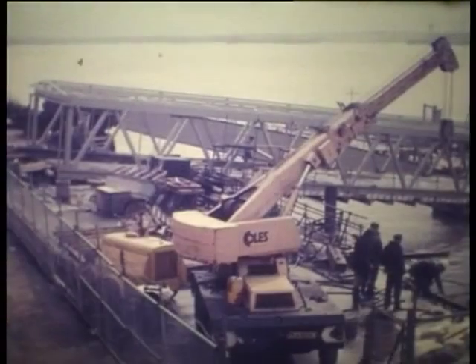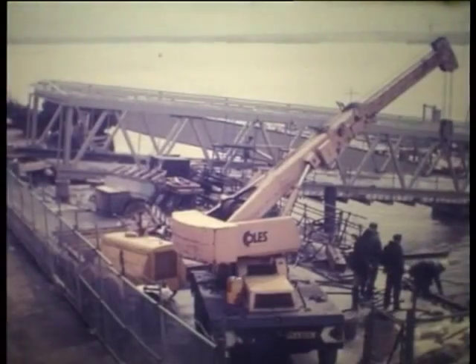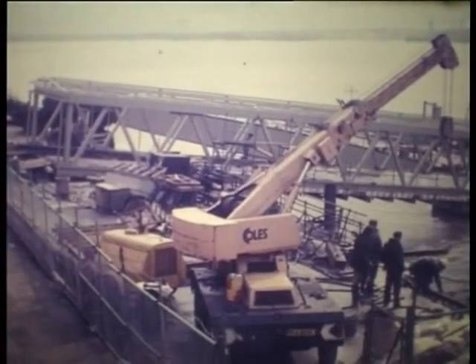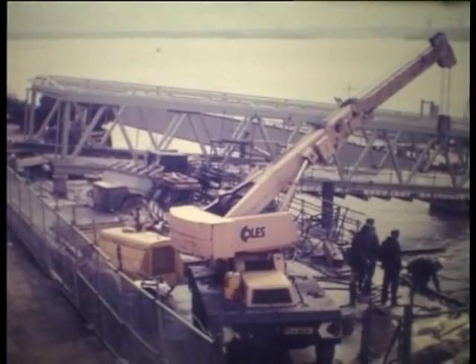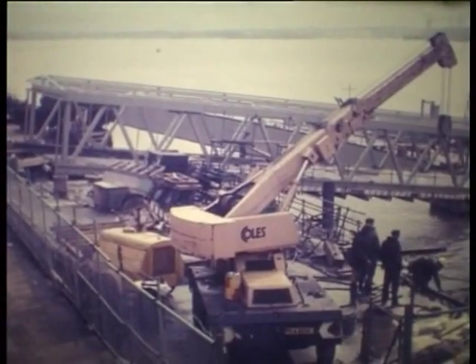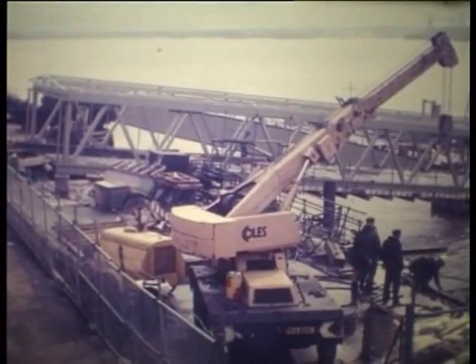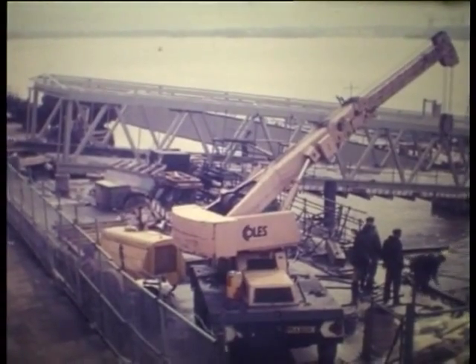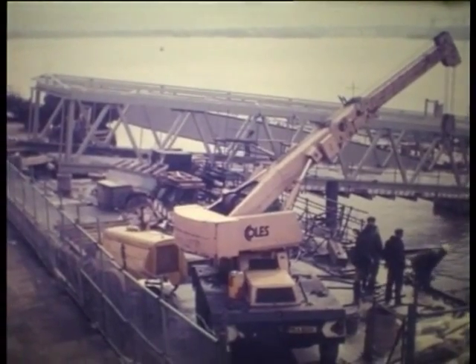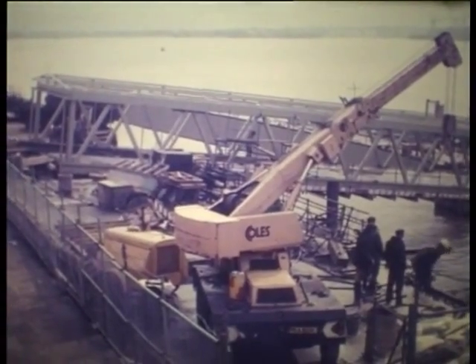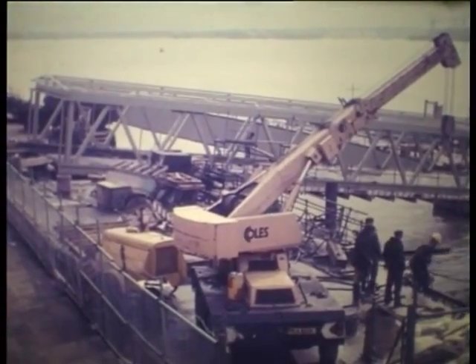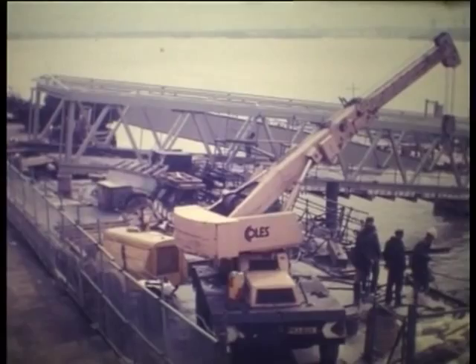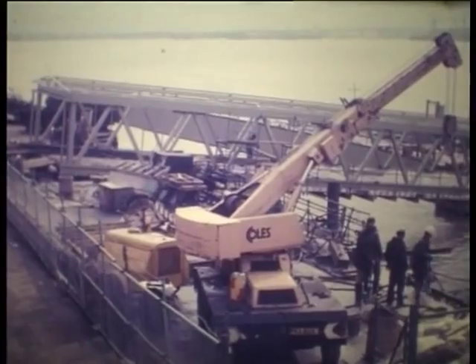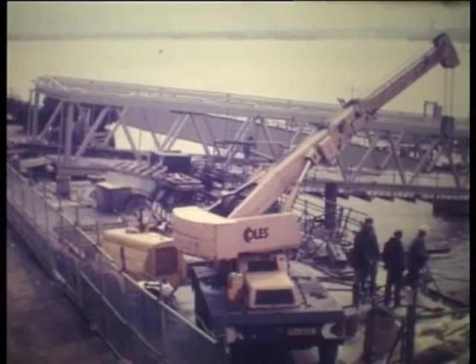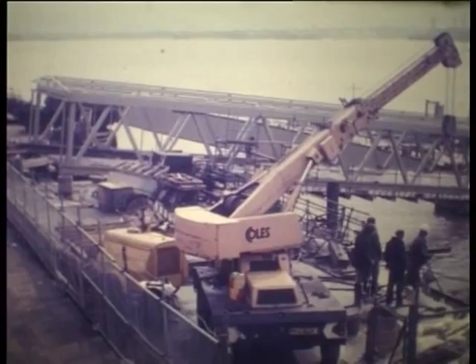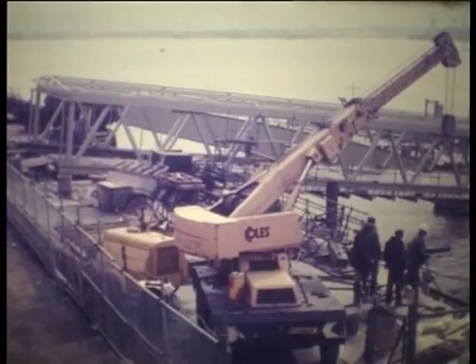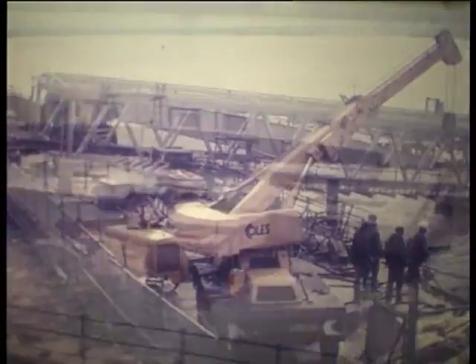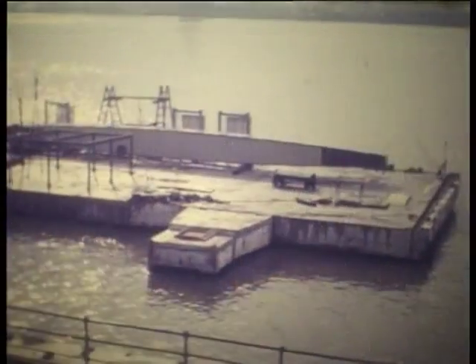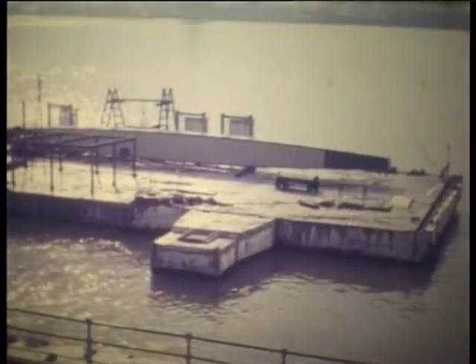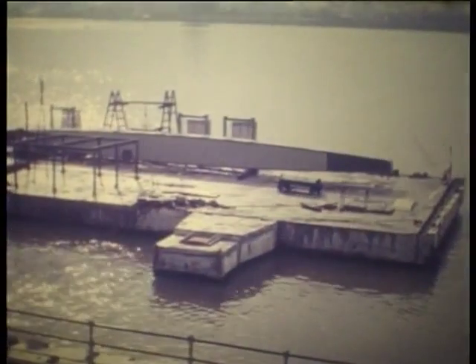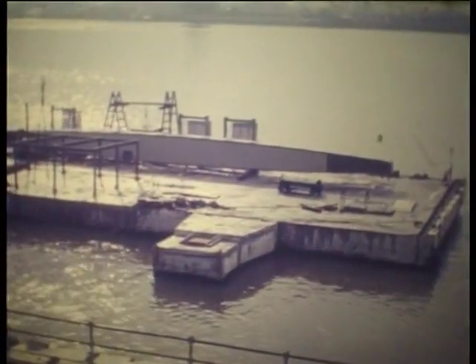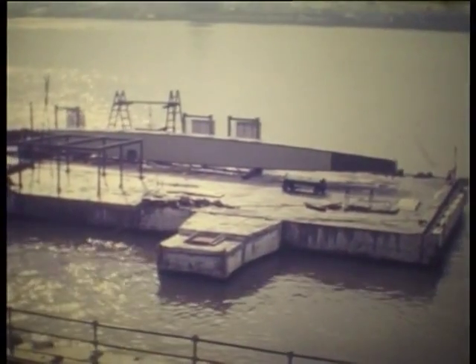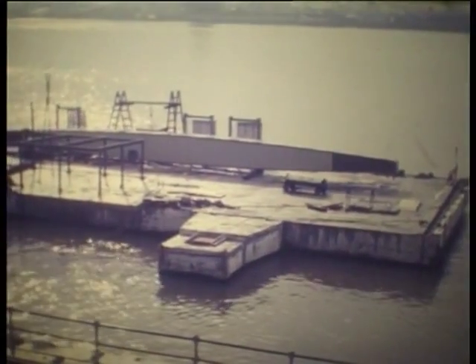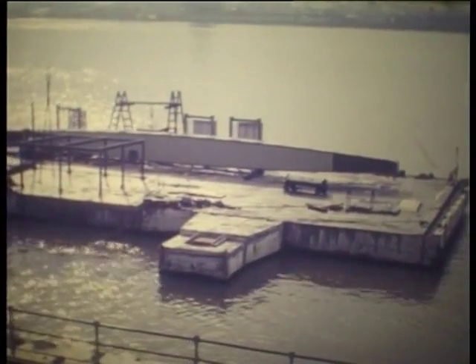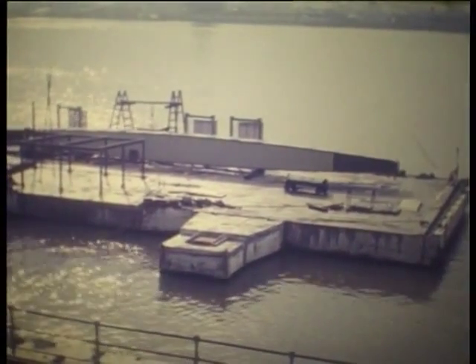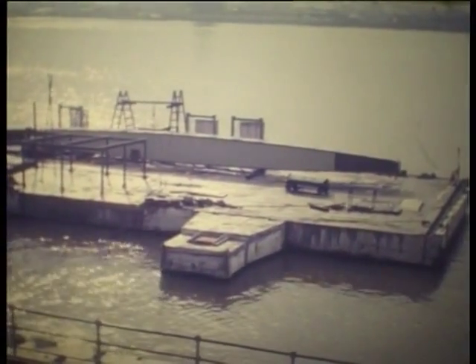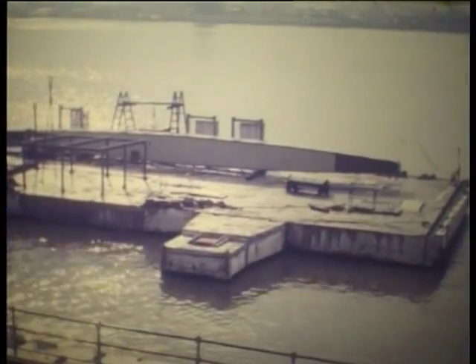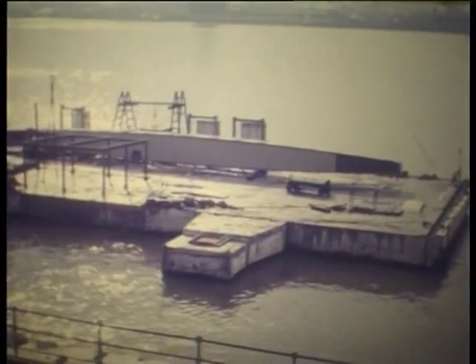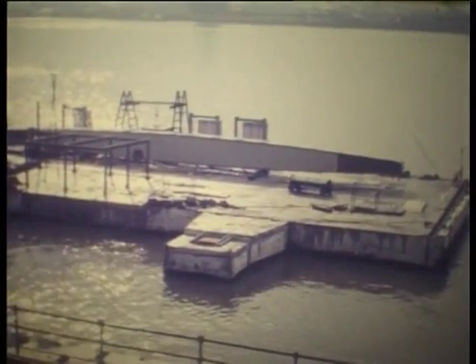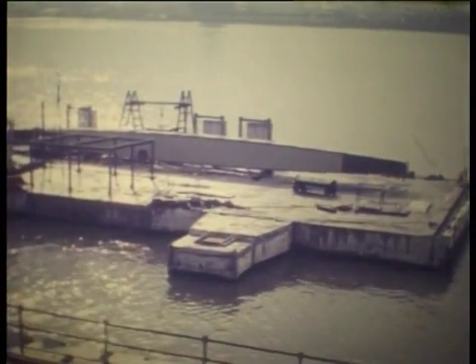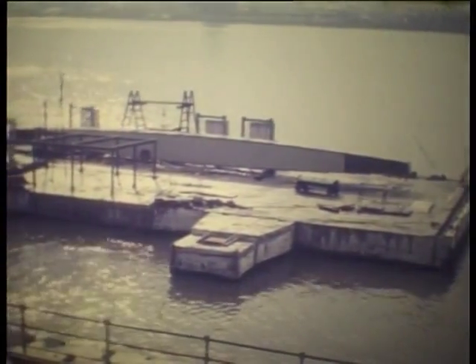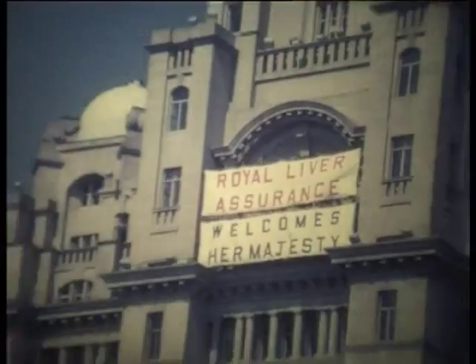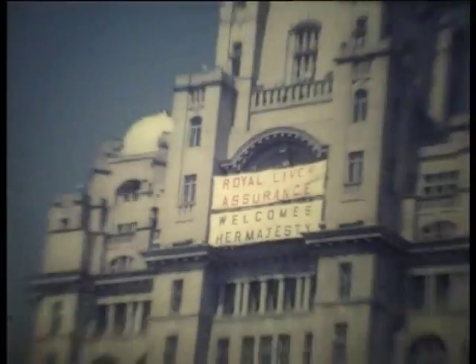Repair work soon got underway. Eventually it was ready just in time for the Queen's visit in Silver Jubilee year.